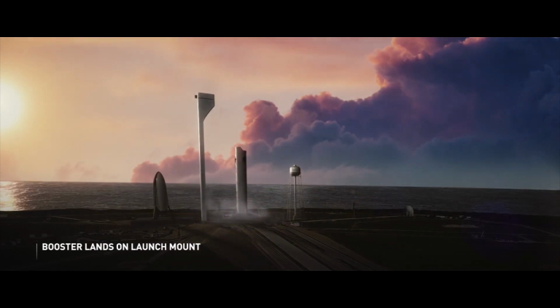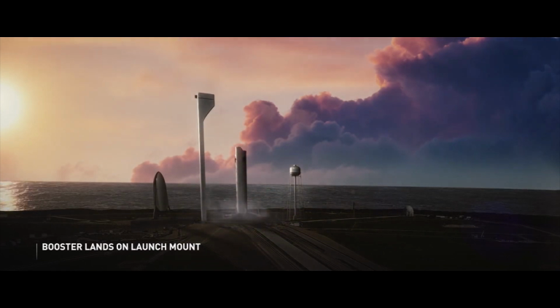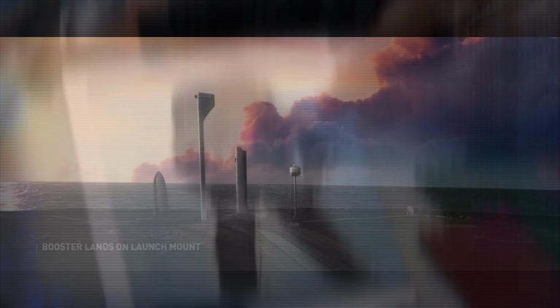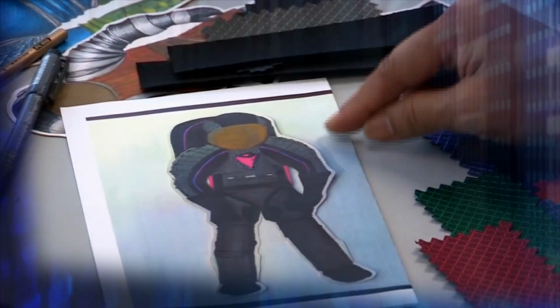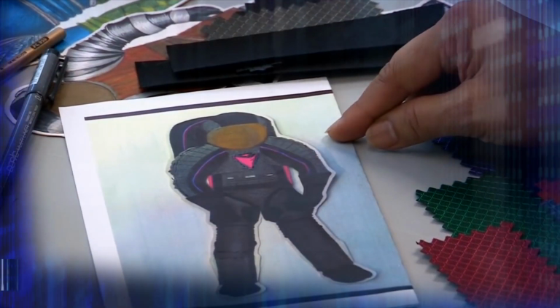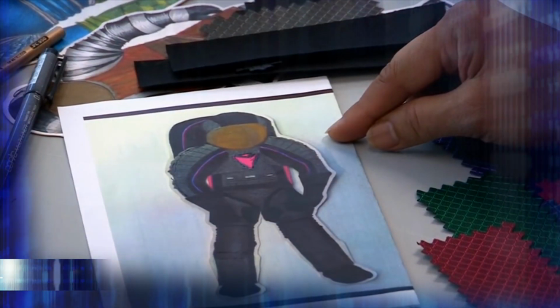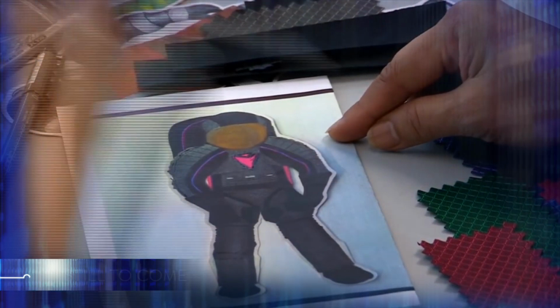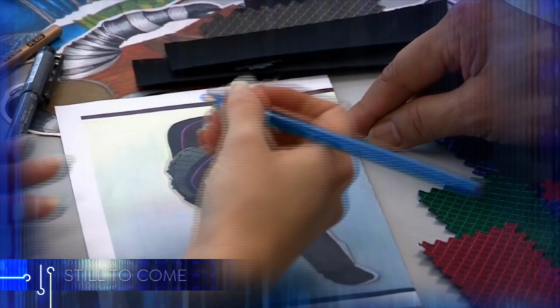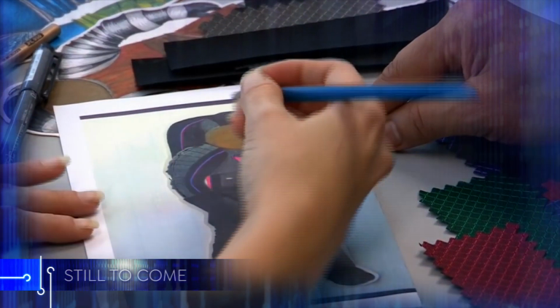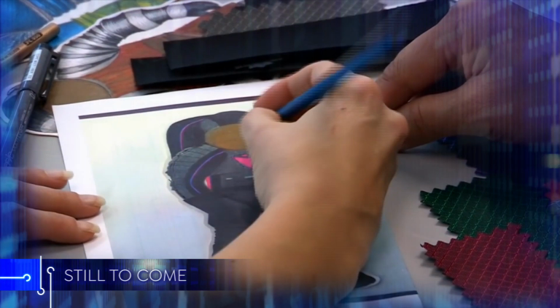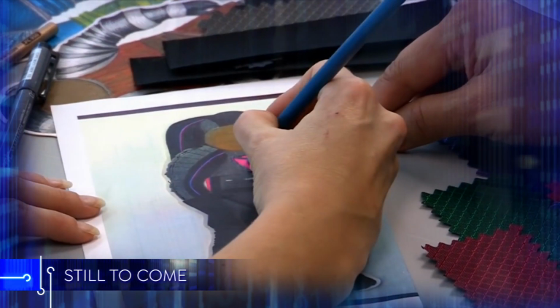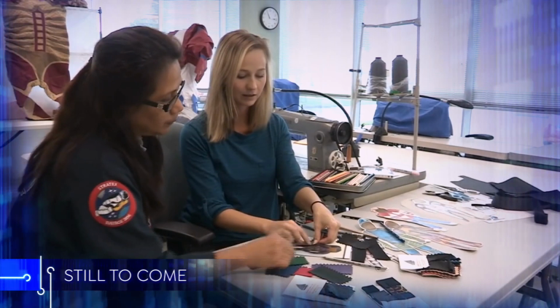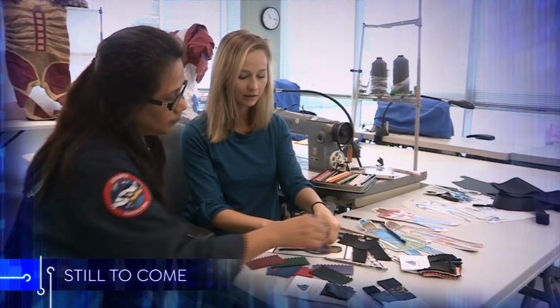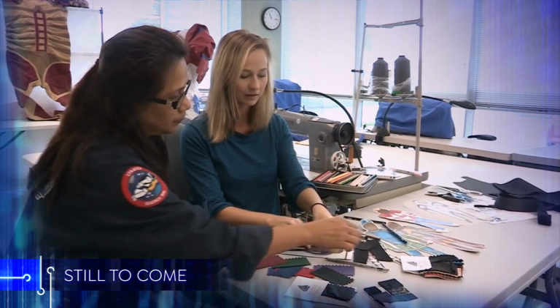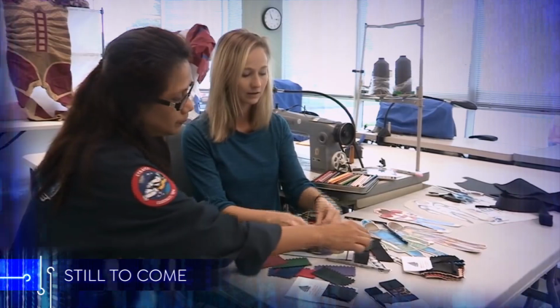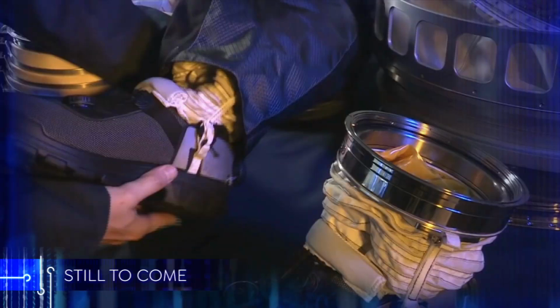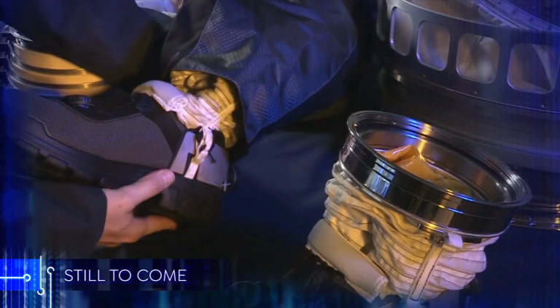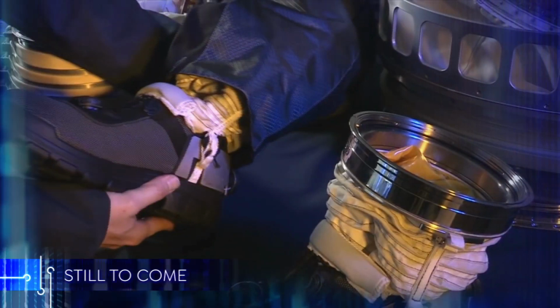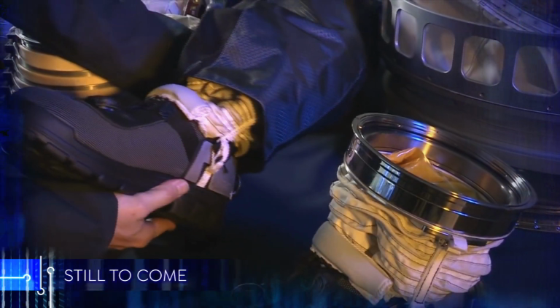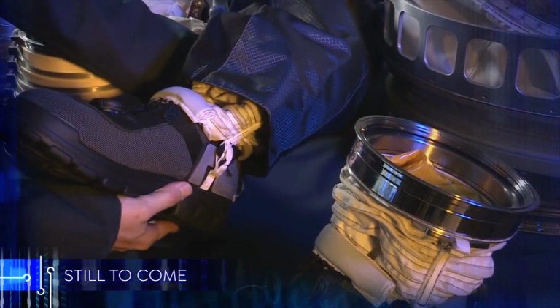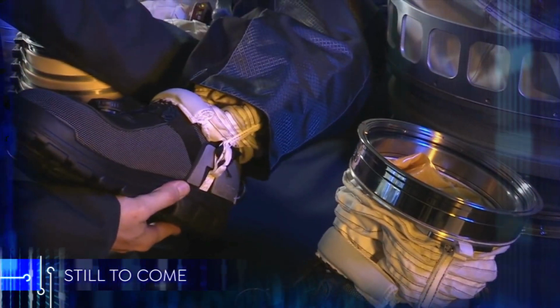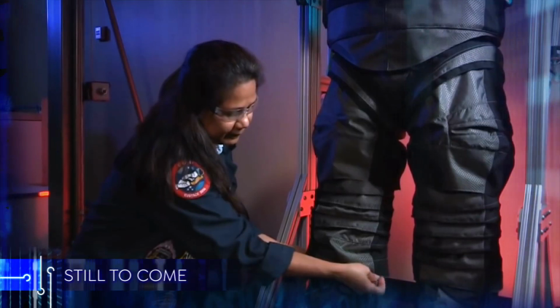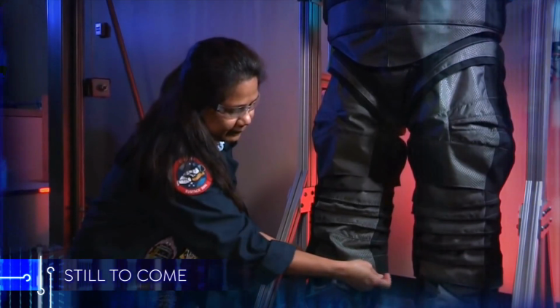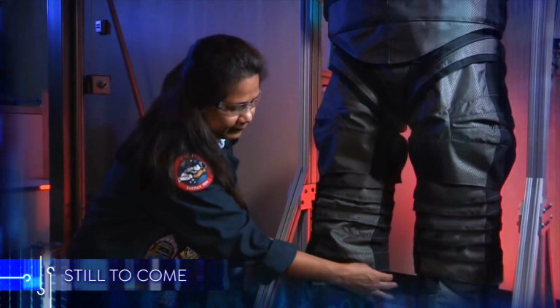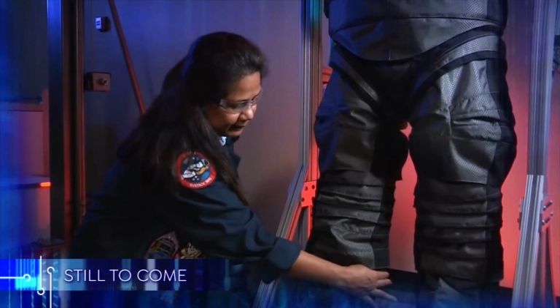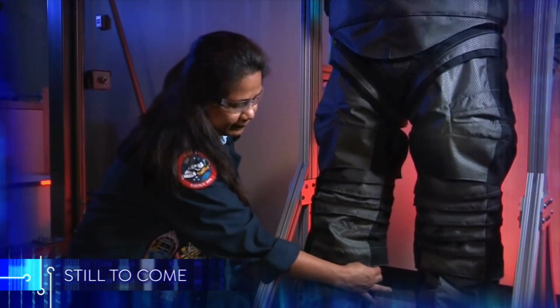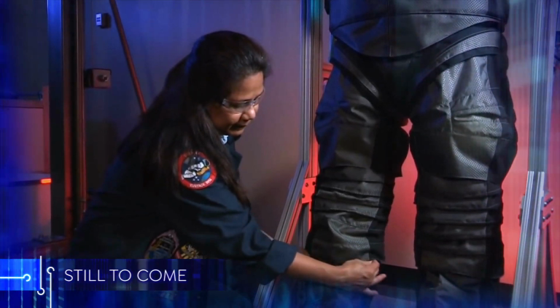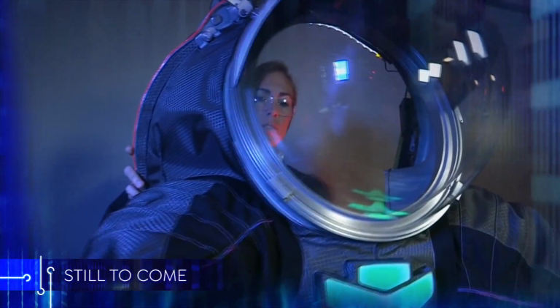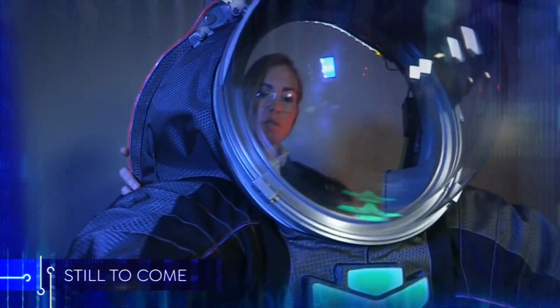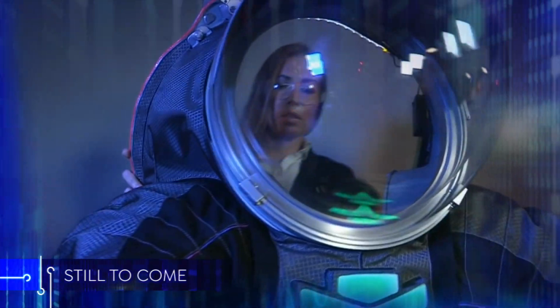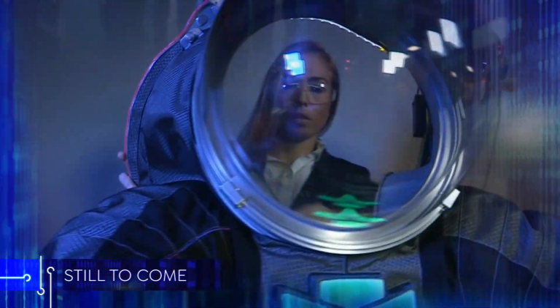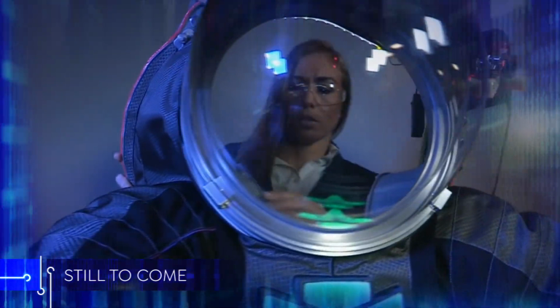Still to come: style and function feature in NASA's new spacesuits.